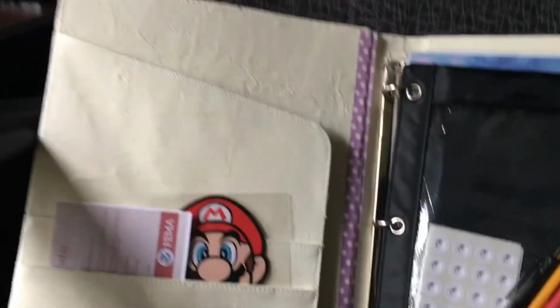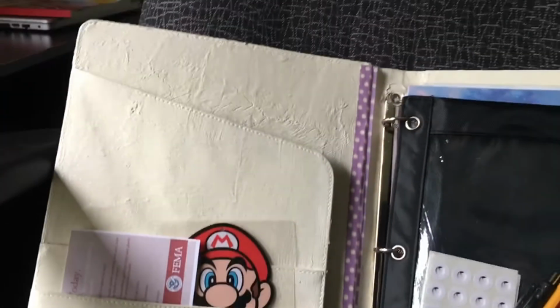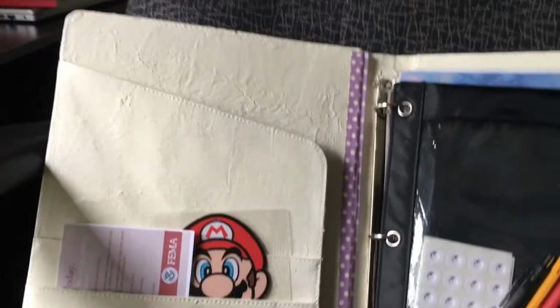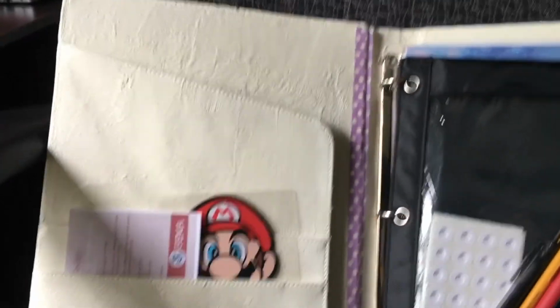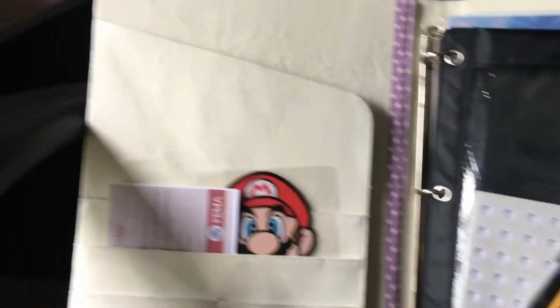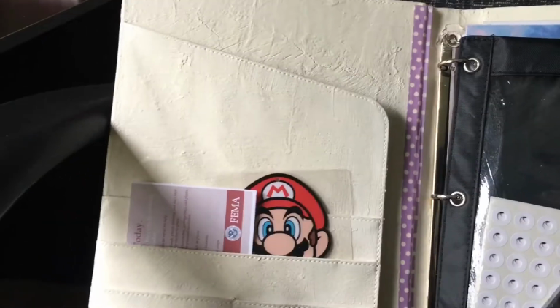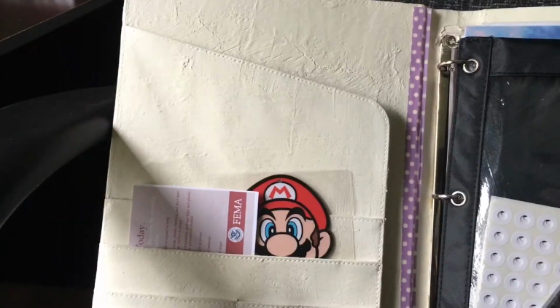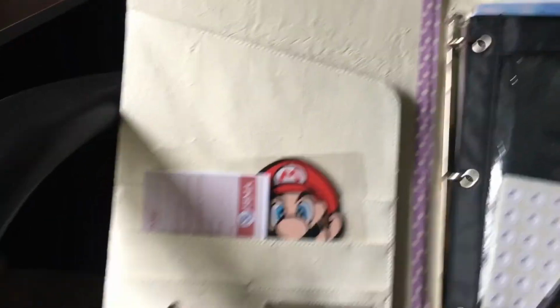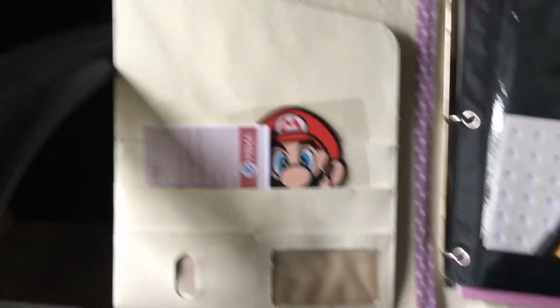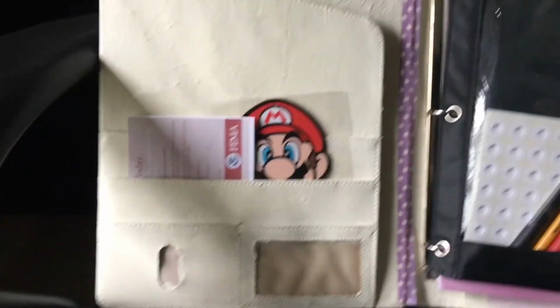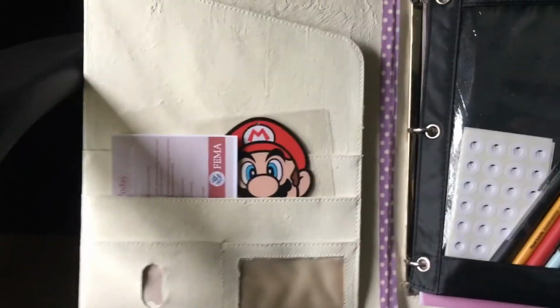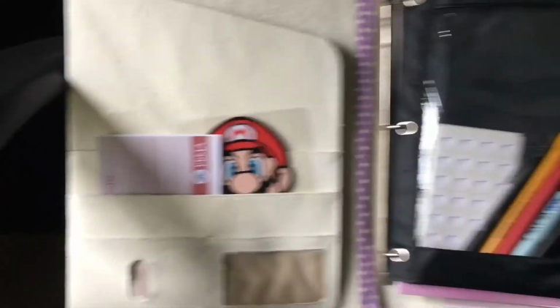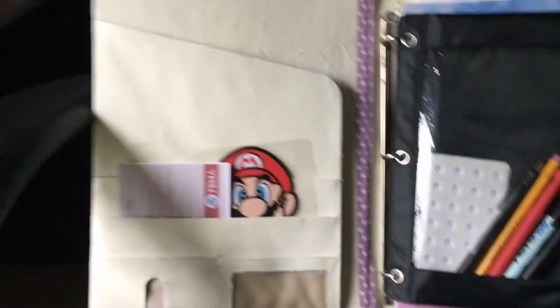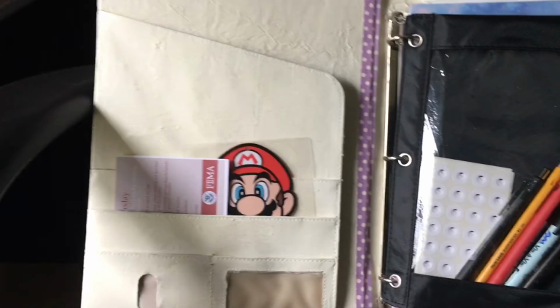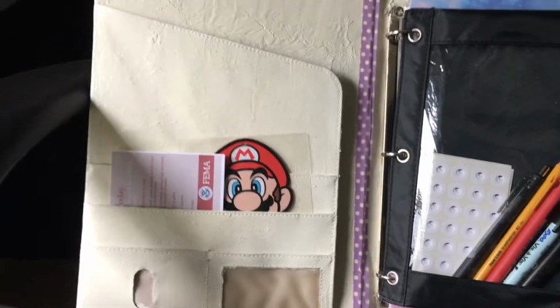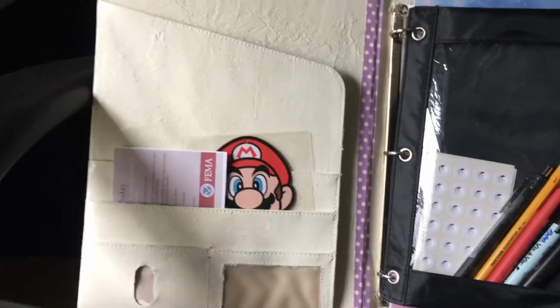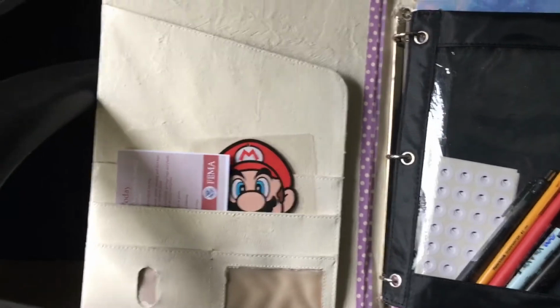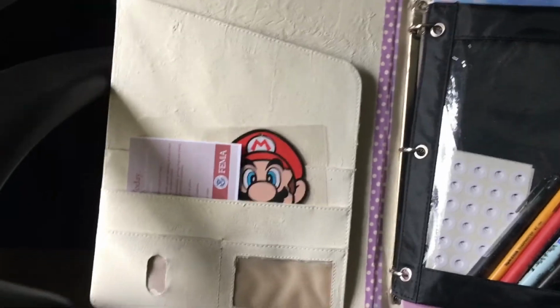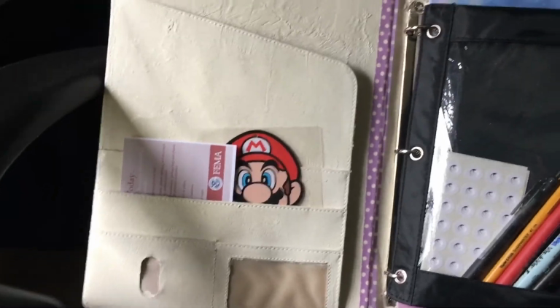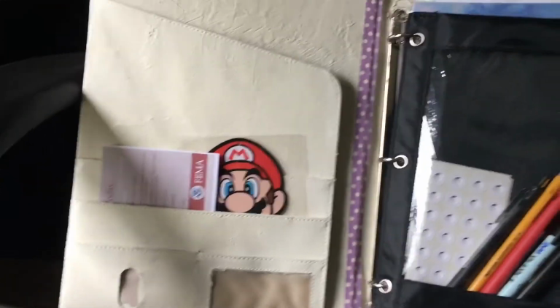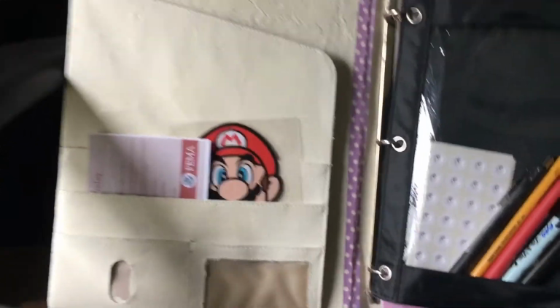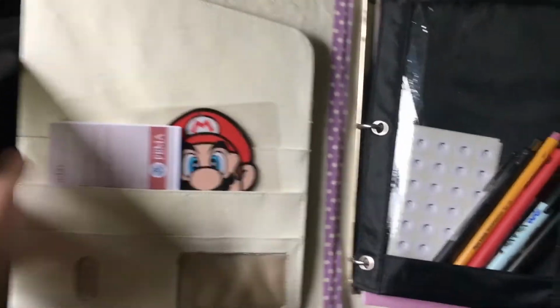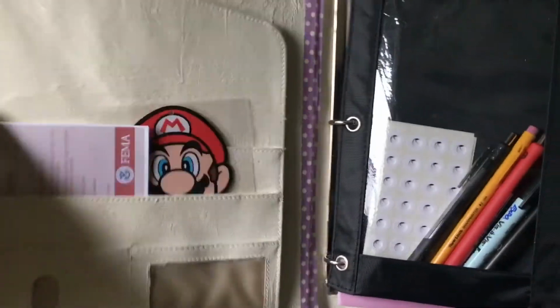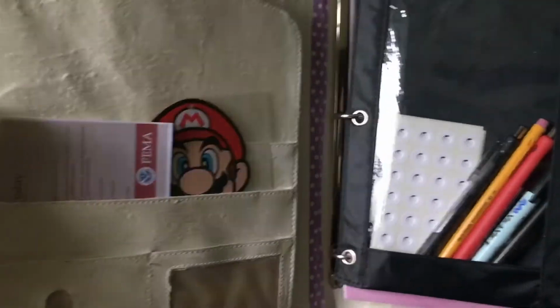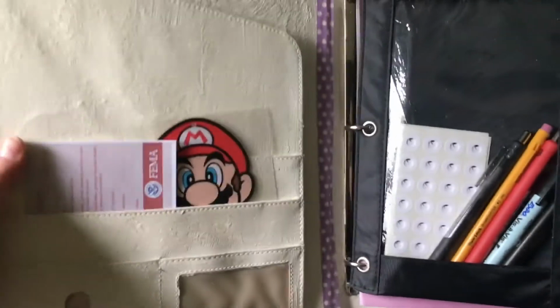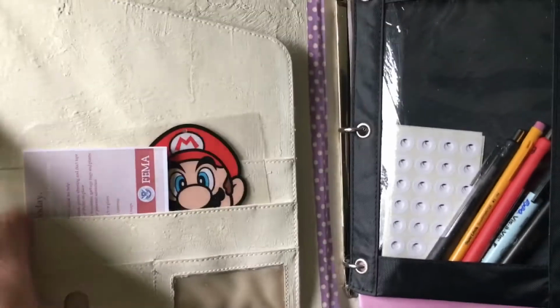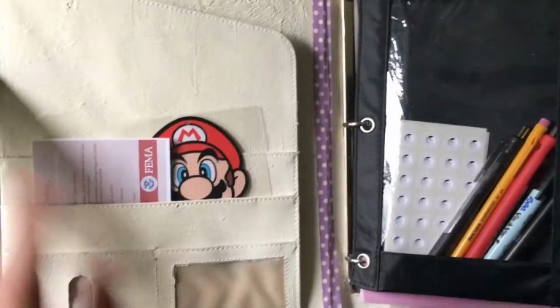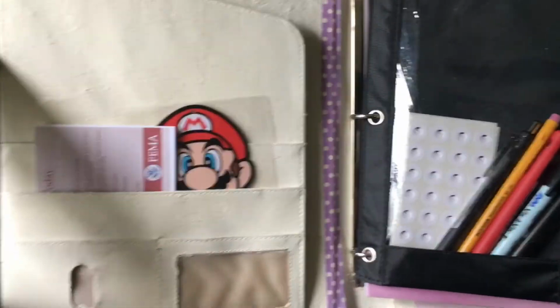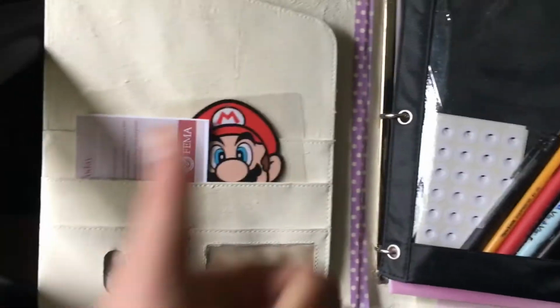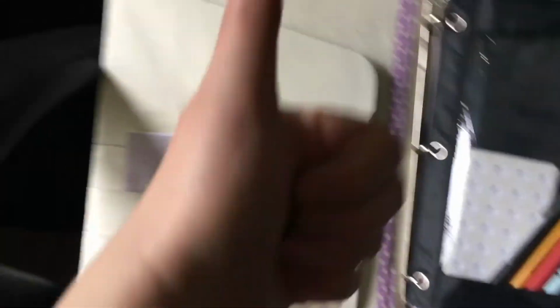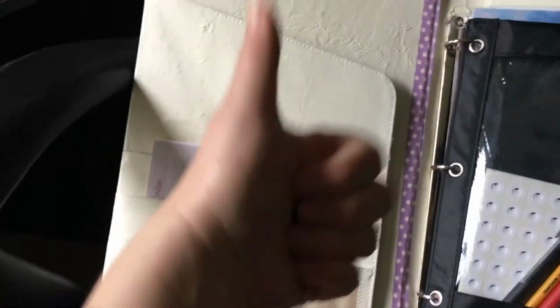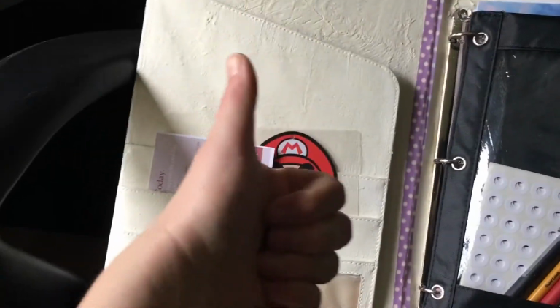The satin is just too glossy for my taste and it kind of made it sticky. The matte is just fabulous.